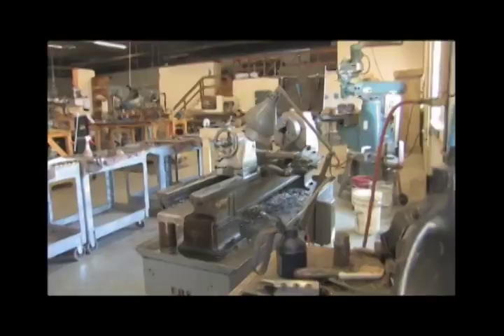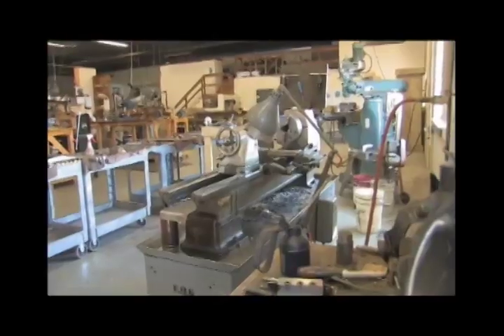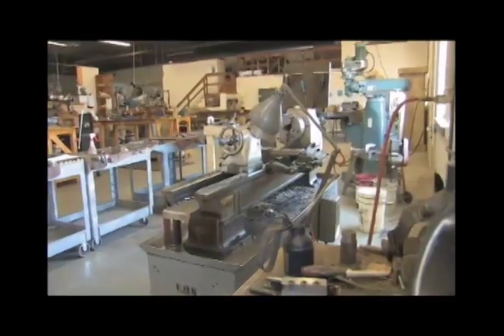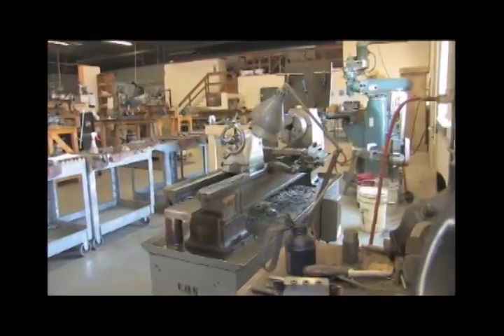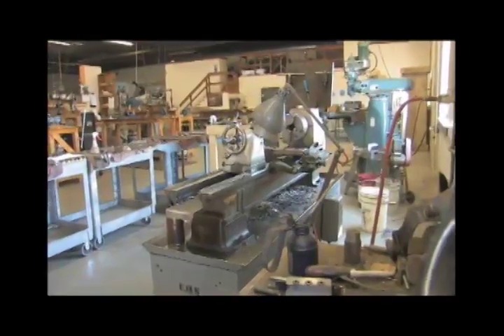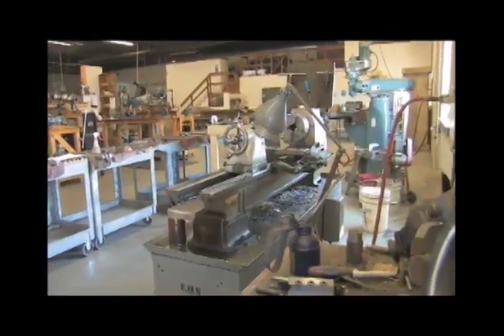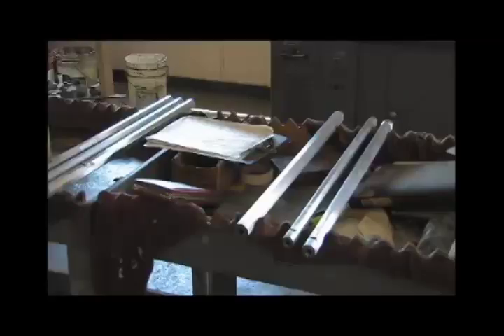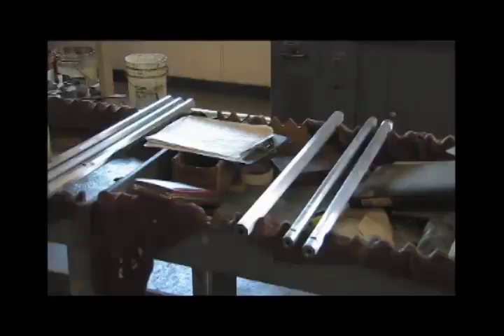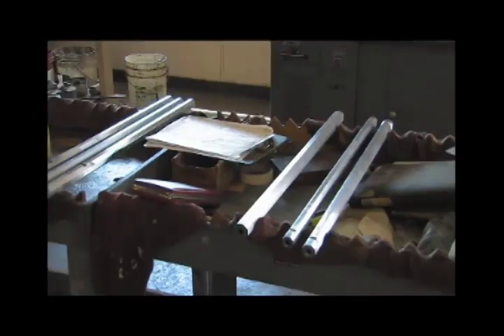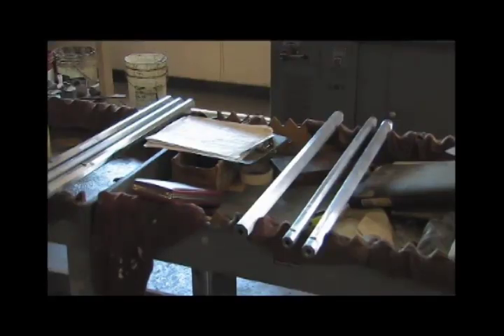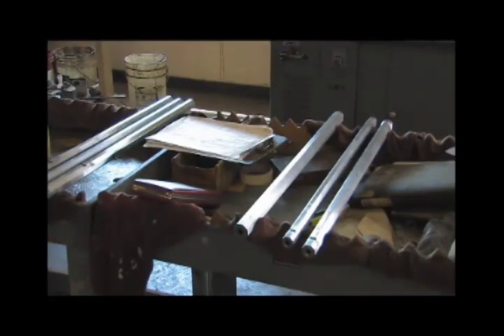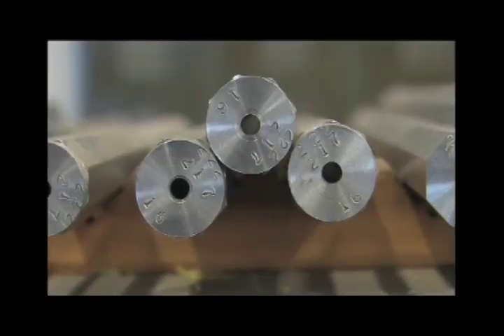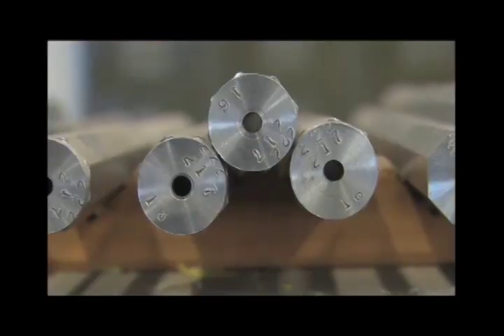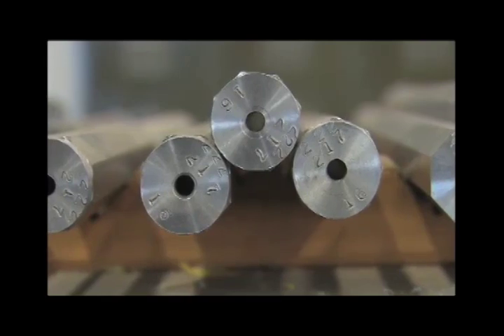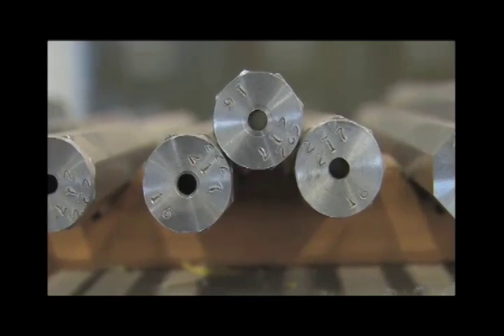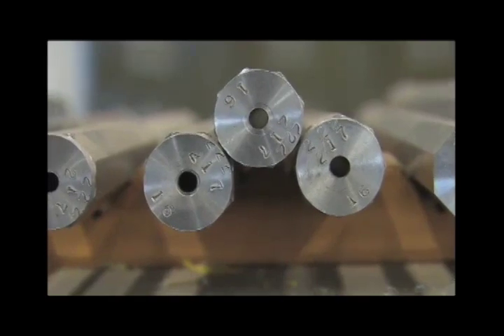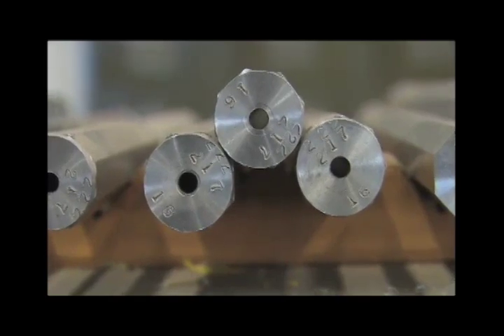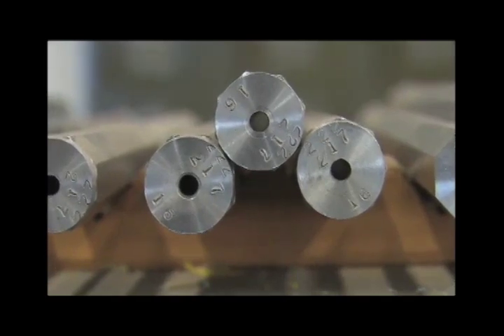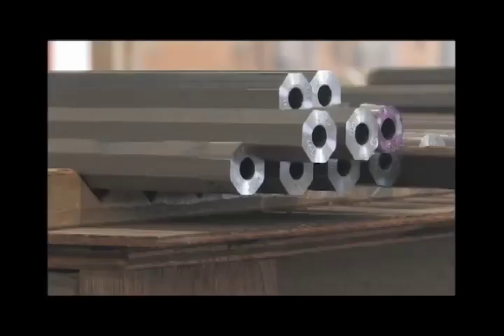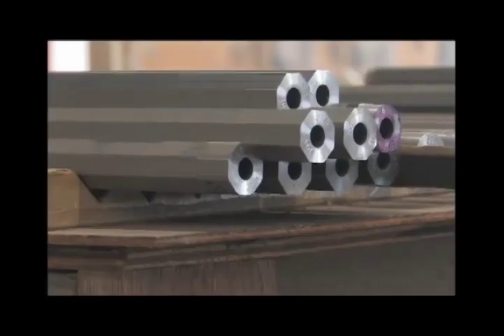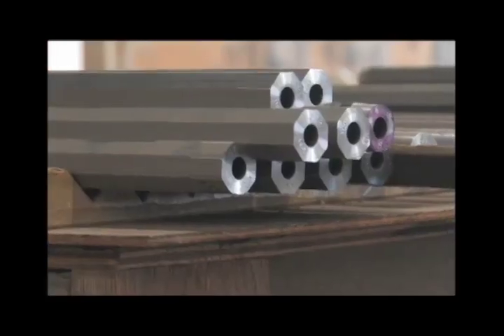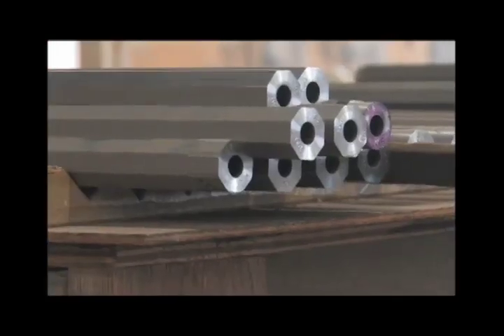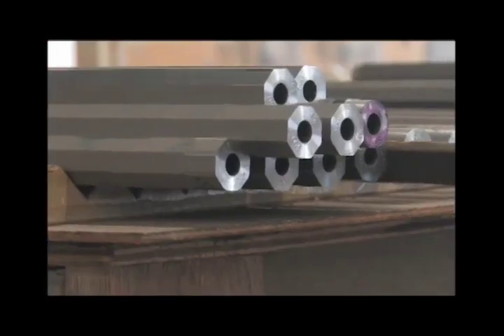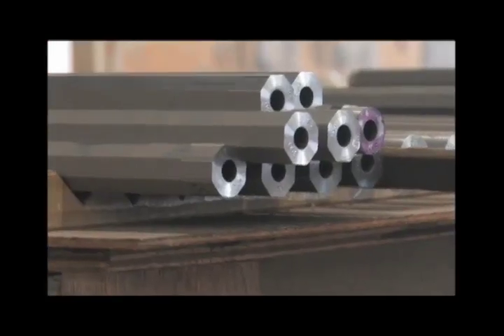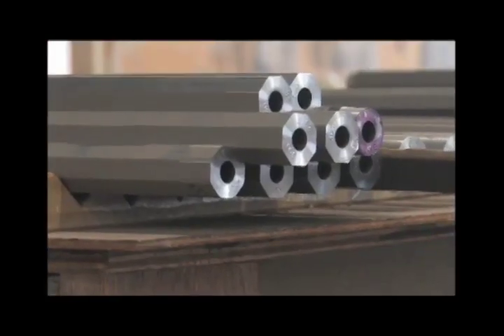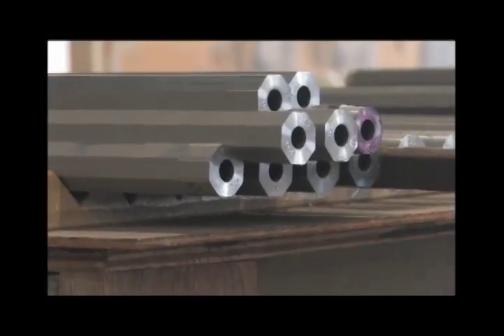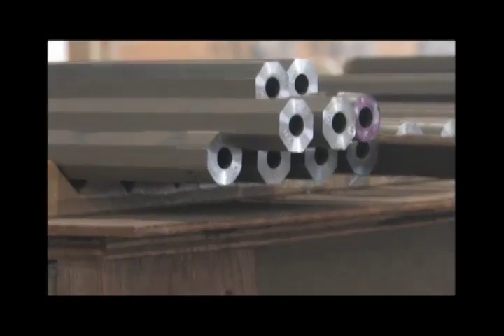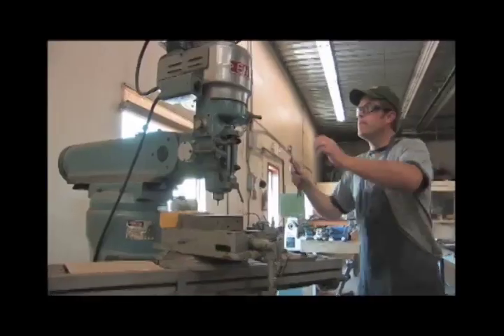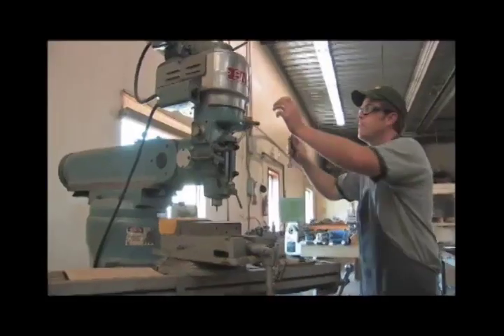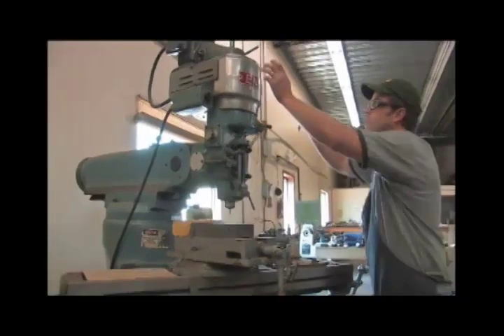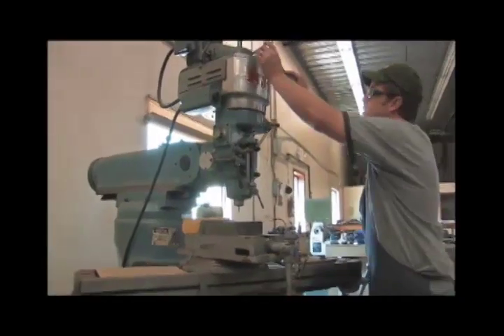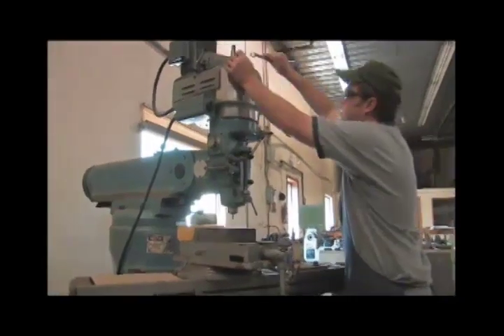This station here is where we thread the barrels for the receiver and fit the barrels to the receivers.